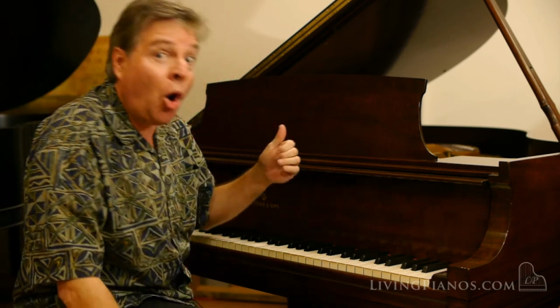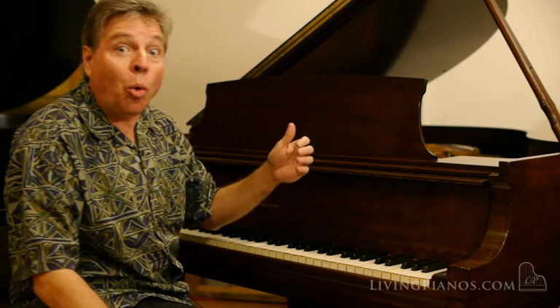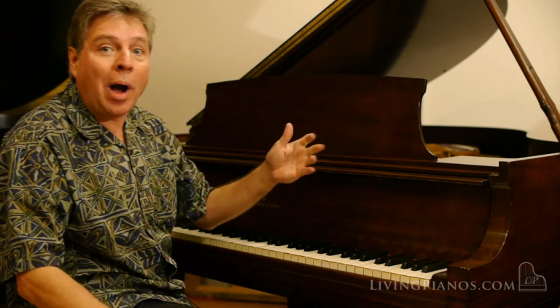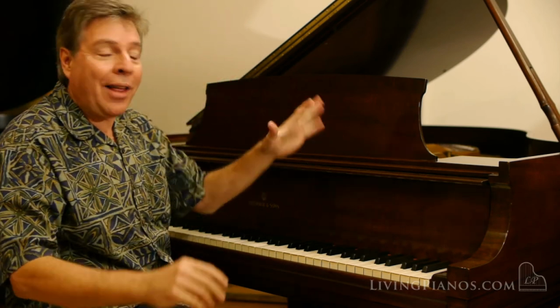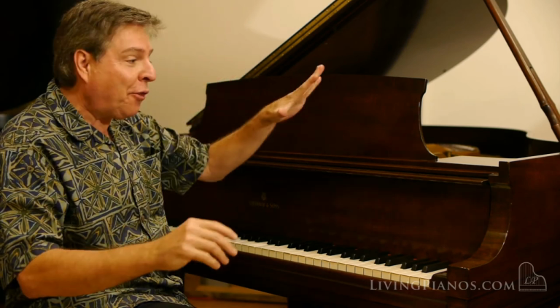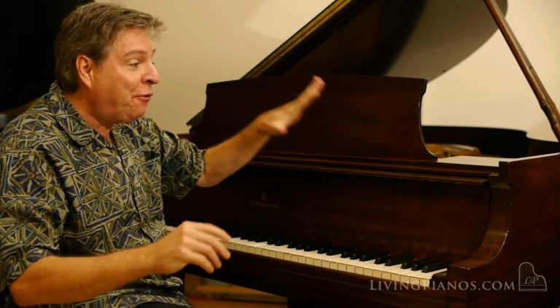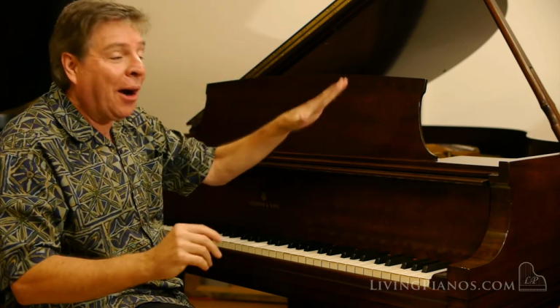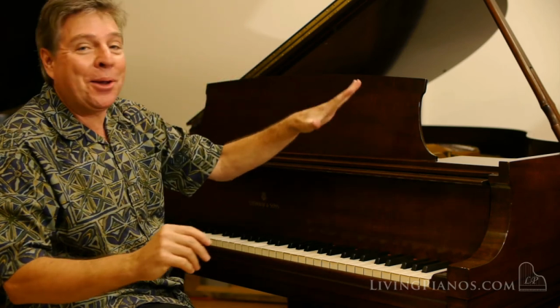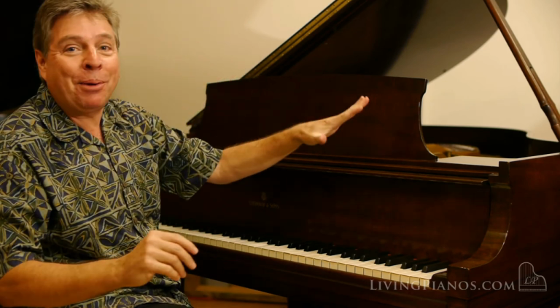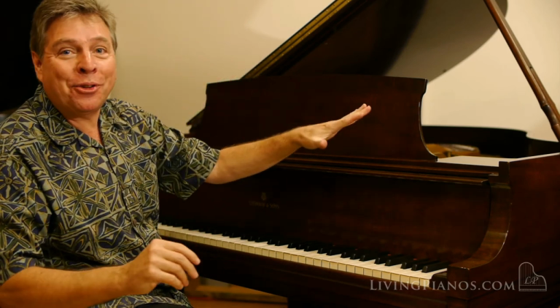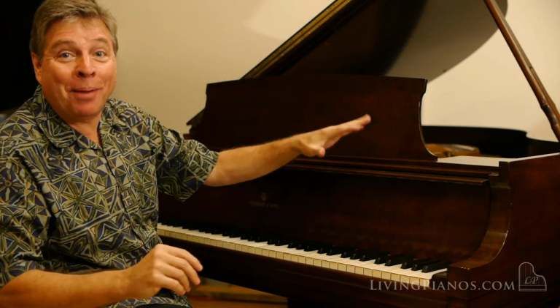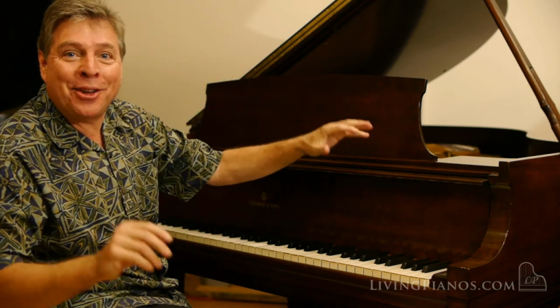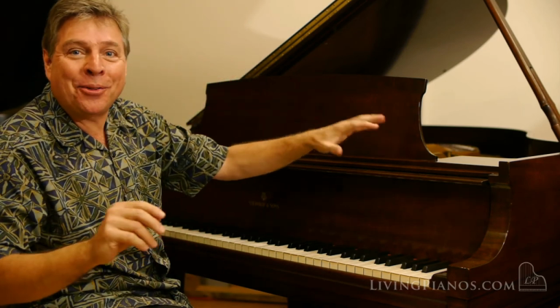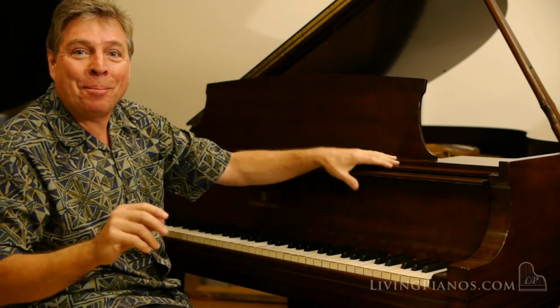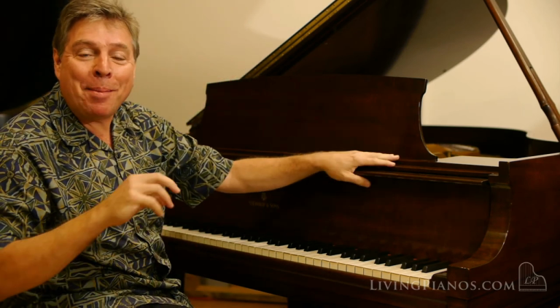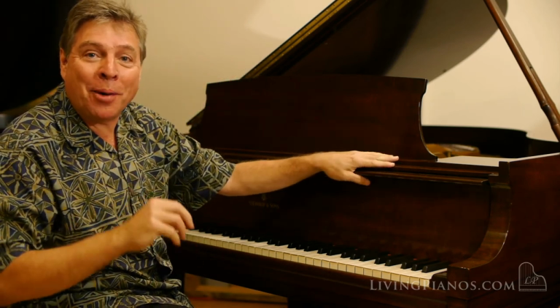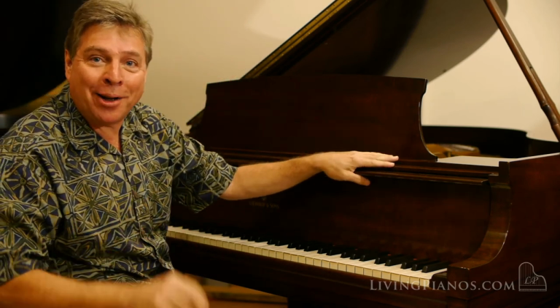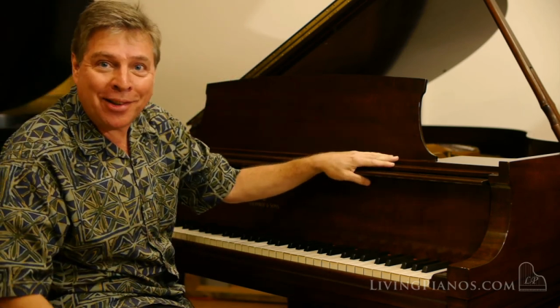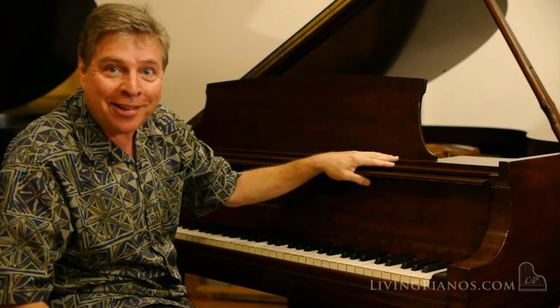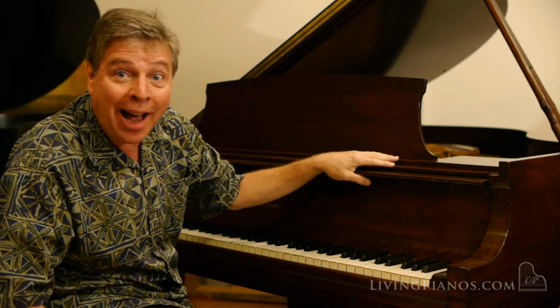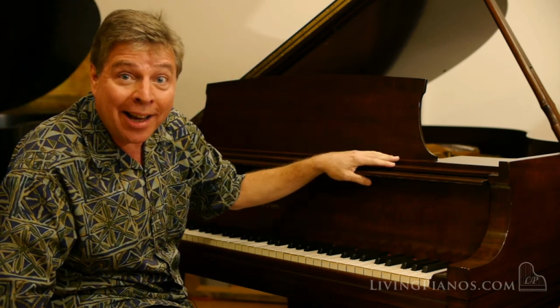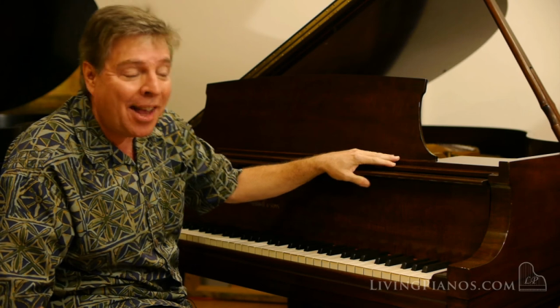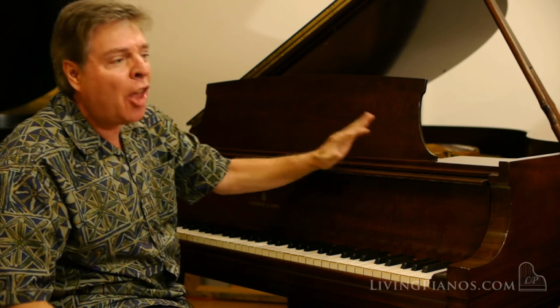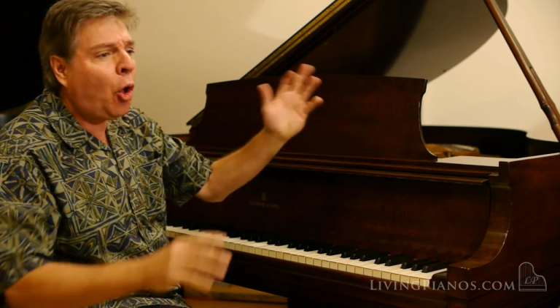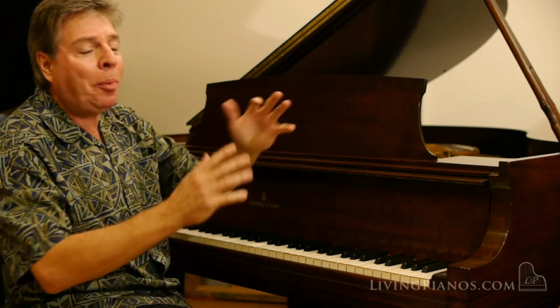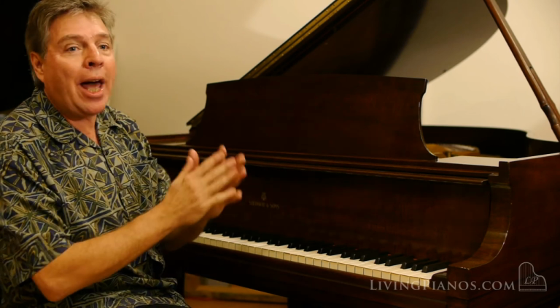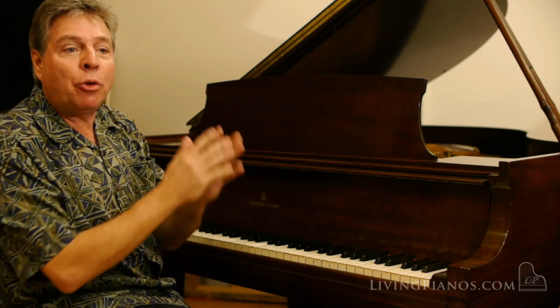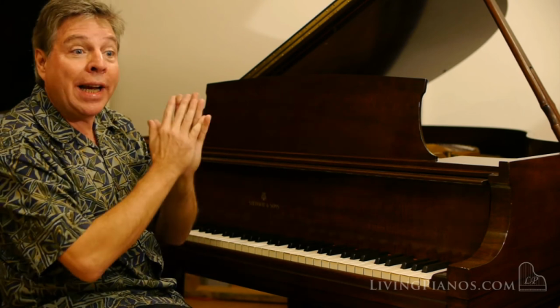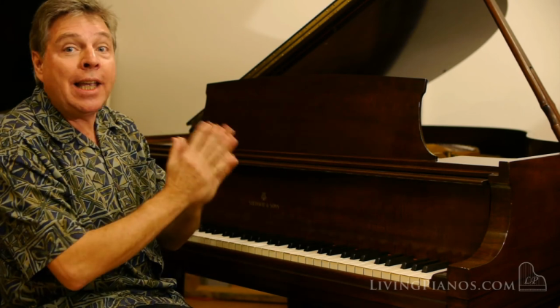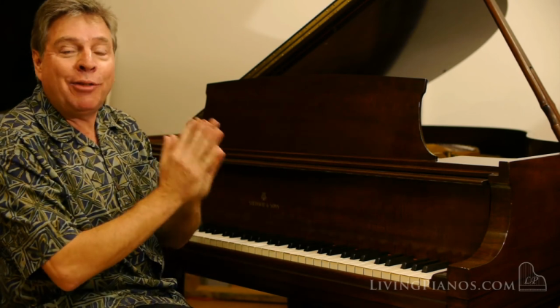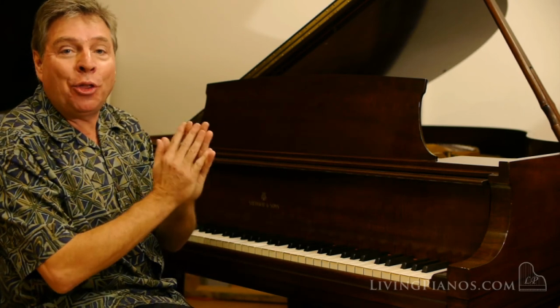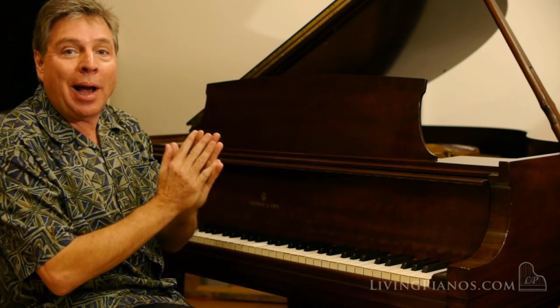Wow, that's a very impressive bass for a baby grand of this size. The whole piano is very even throughout.